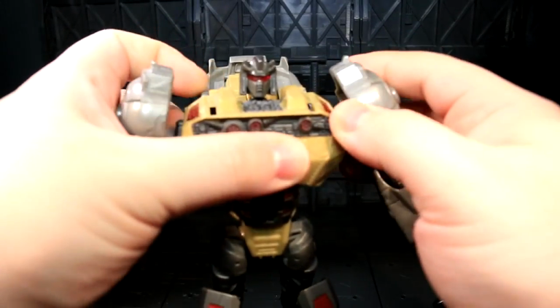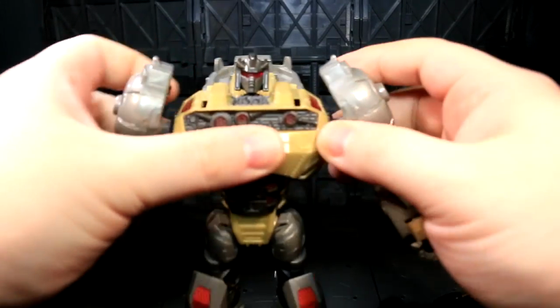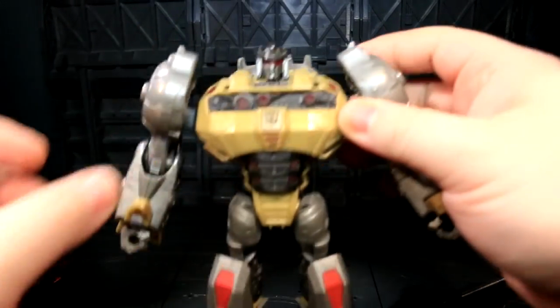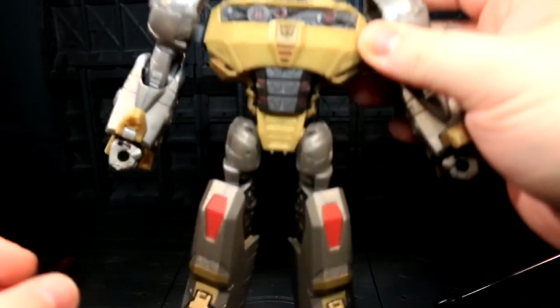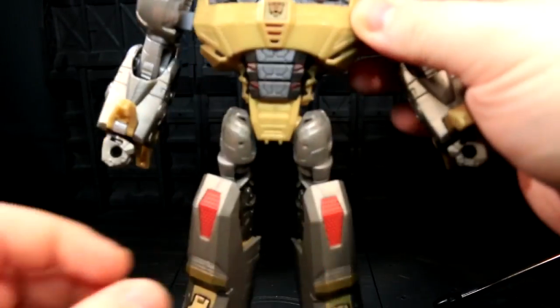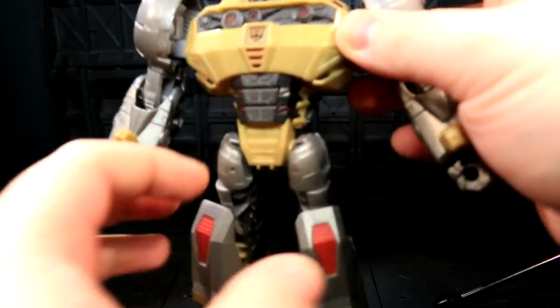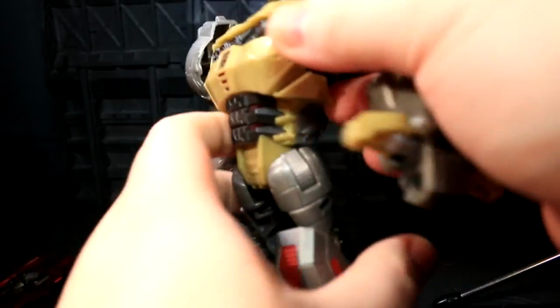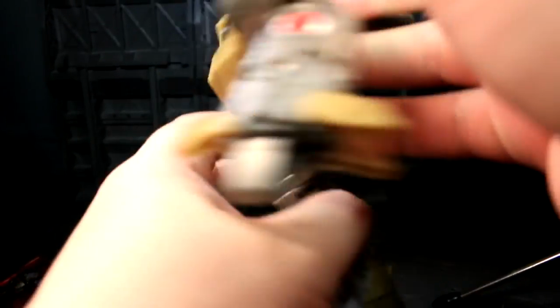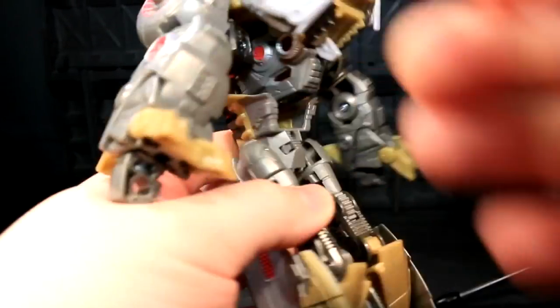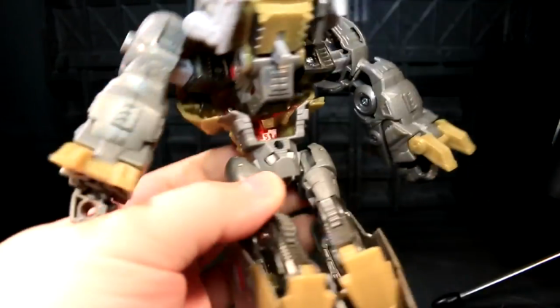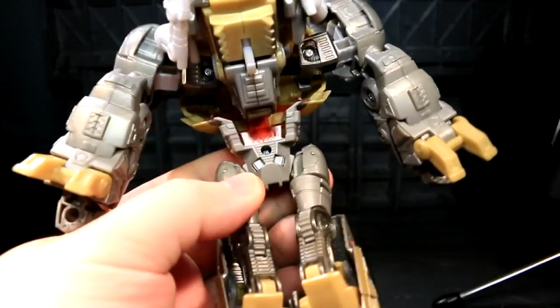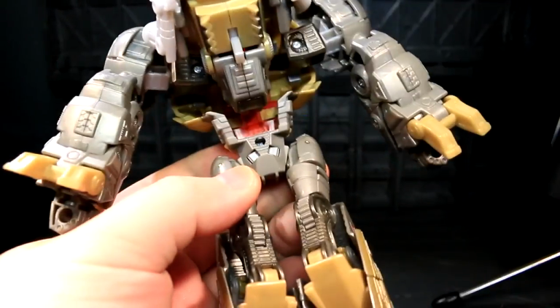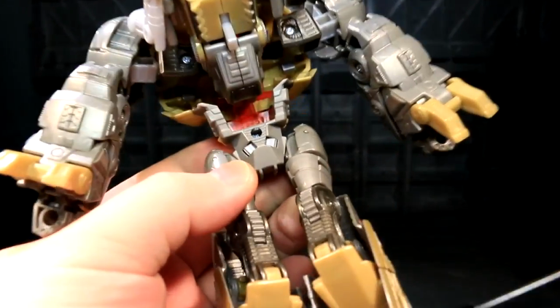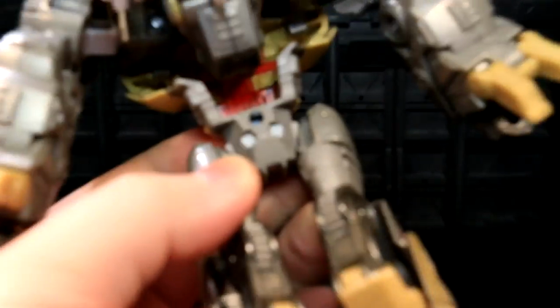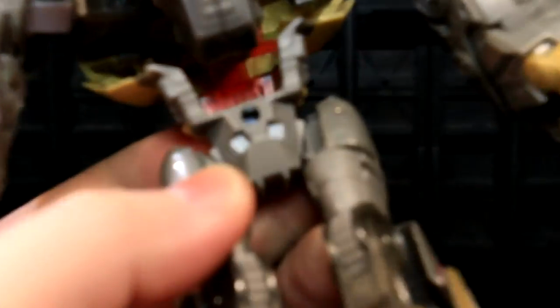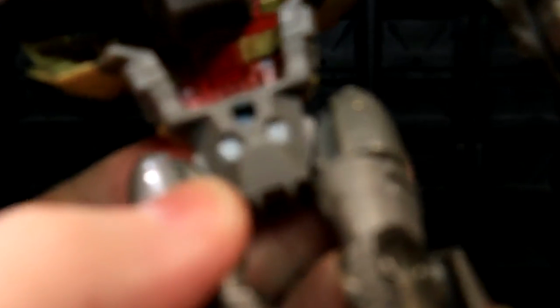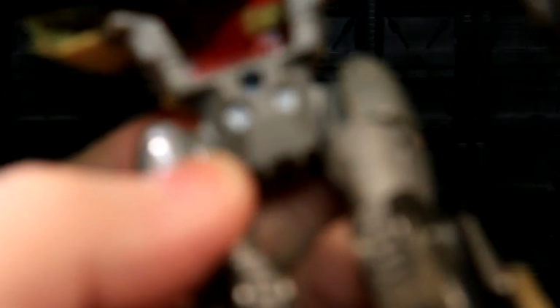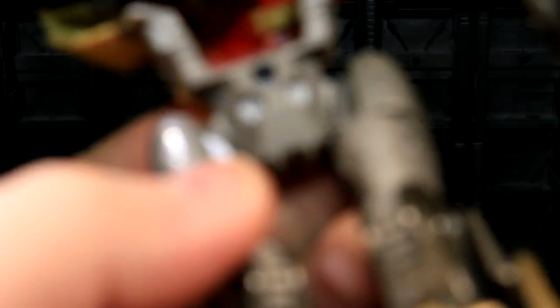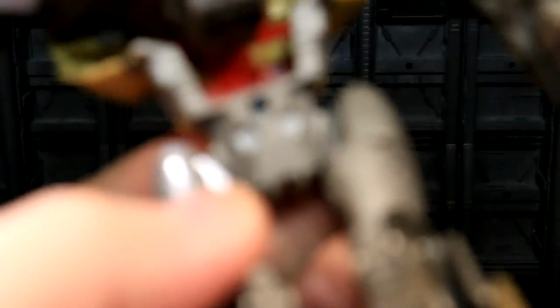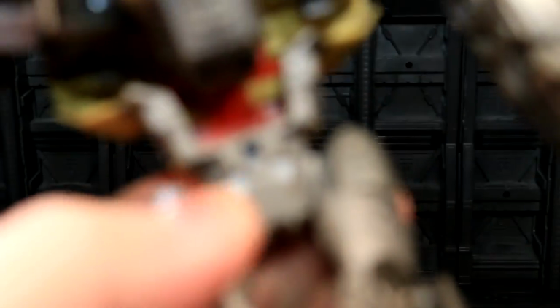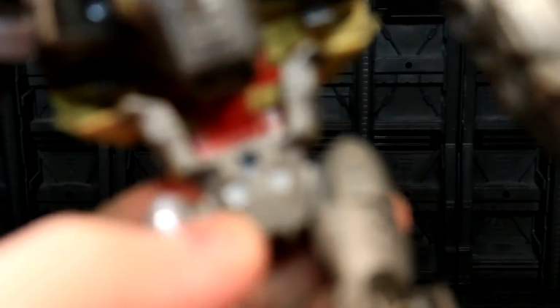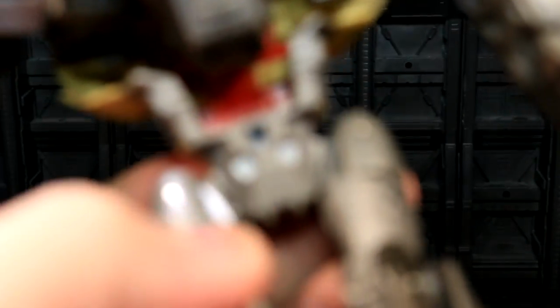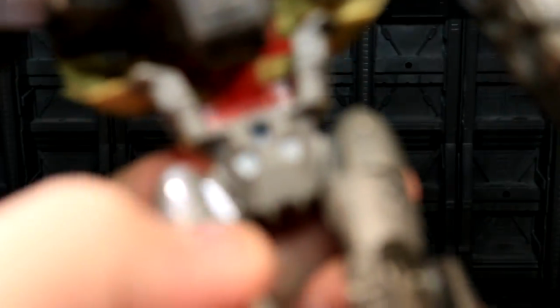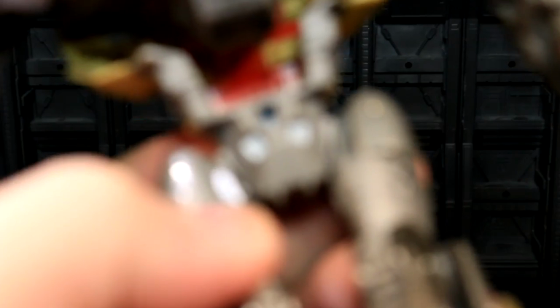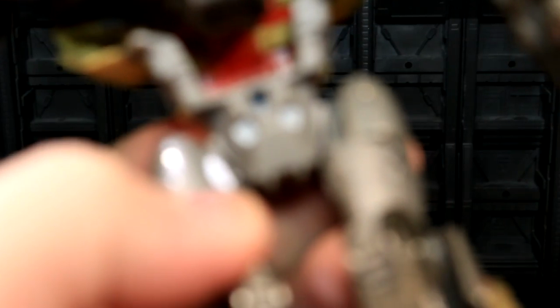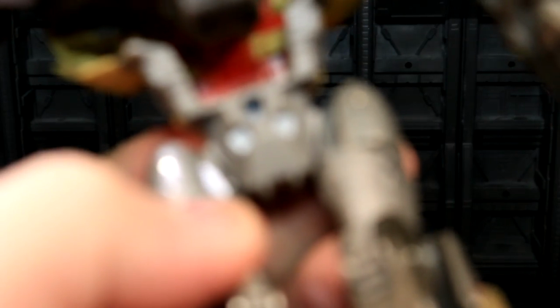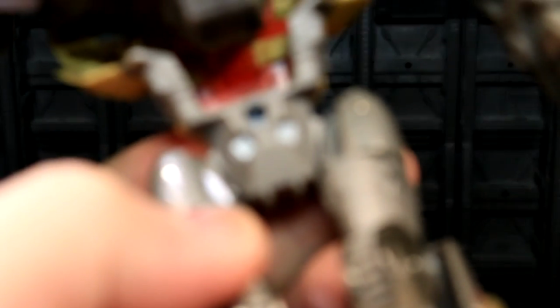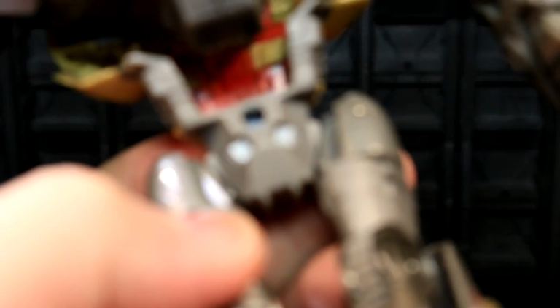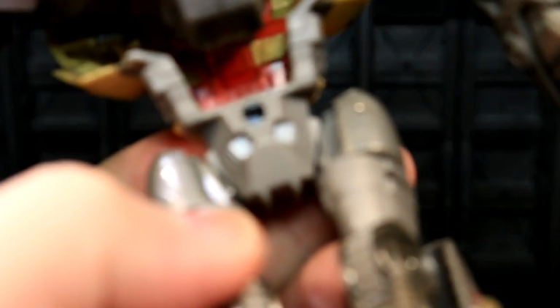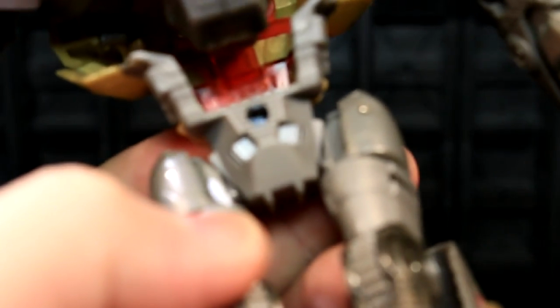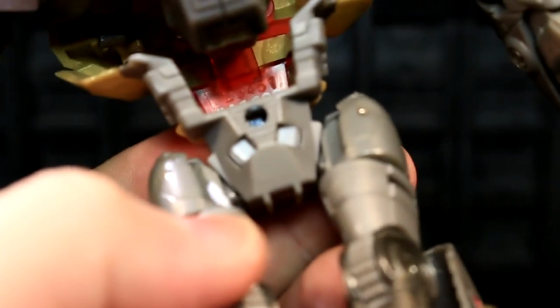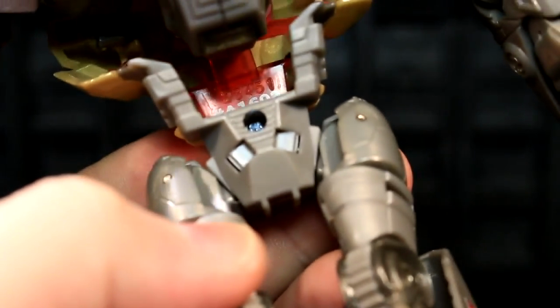He has no waist joint, but there's no plastic back there either, so I don't blame him.